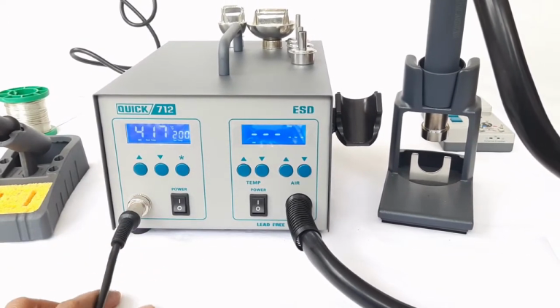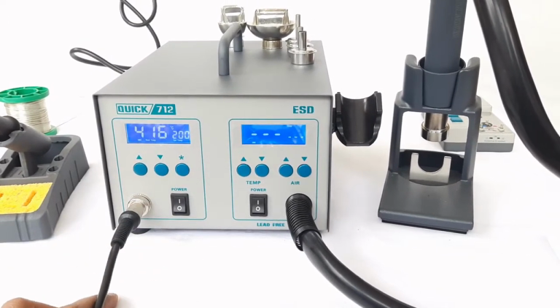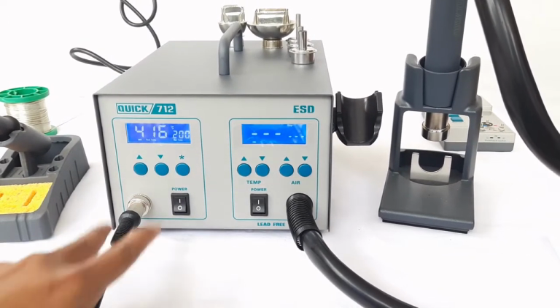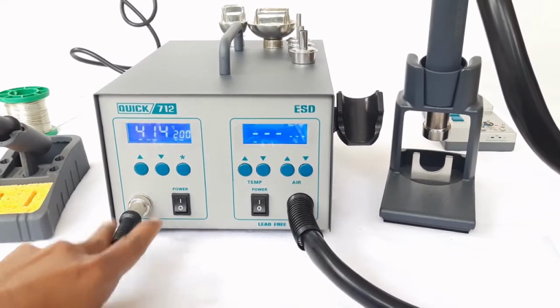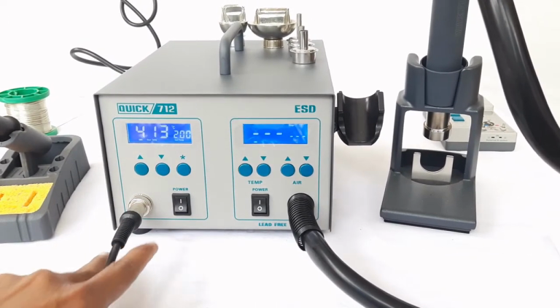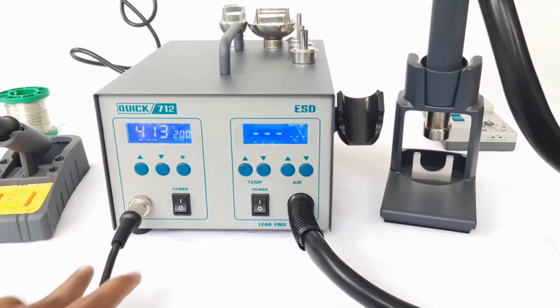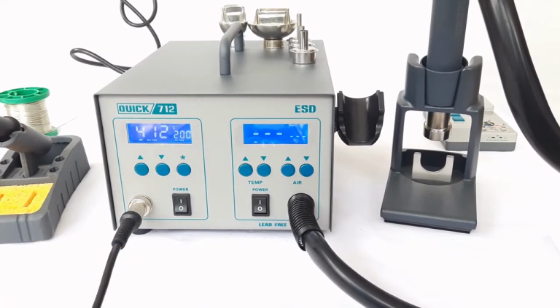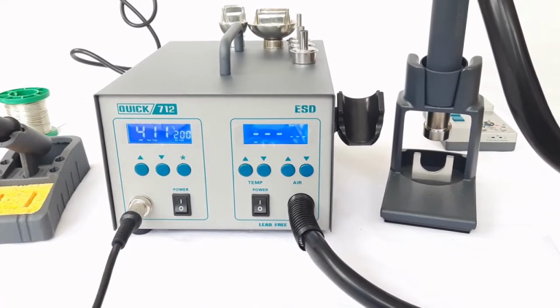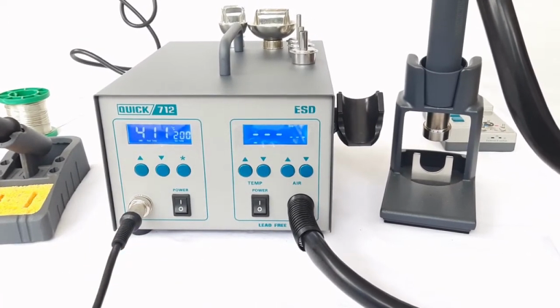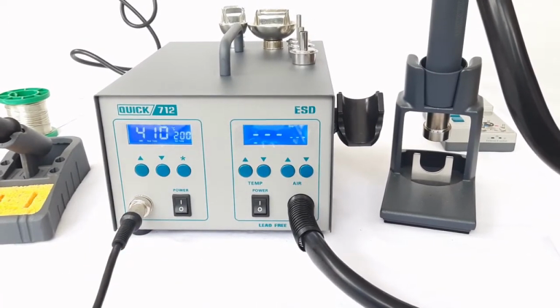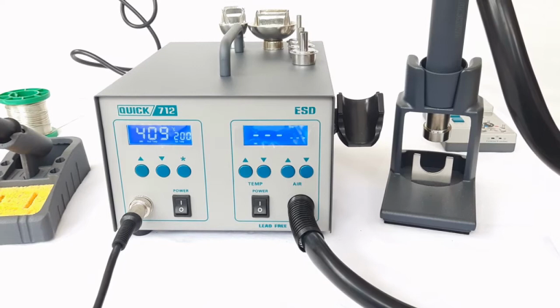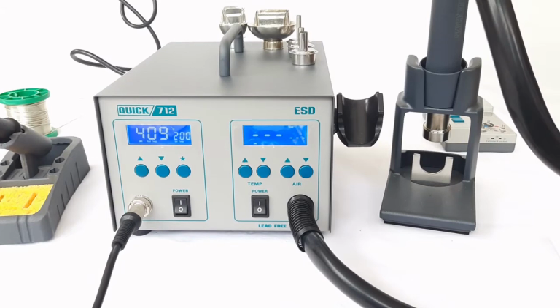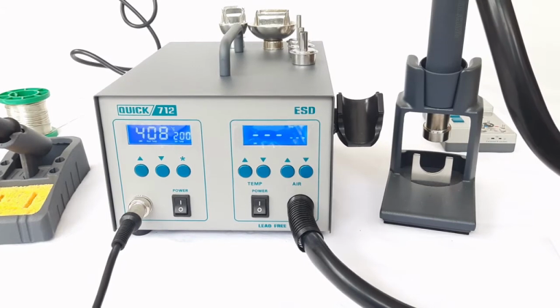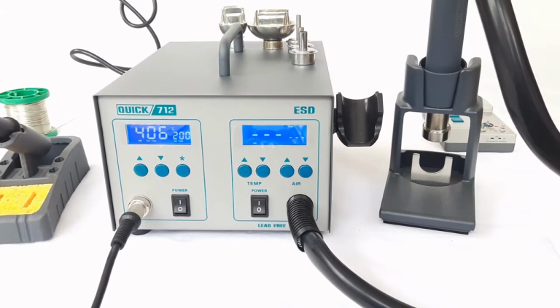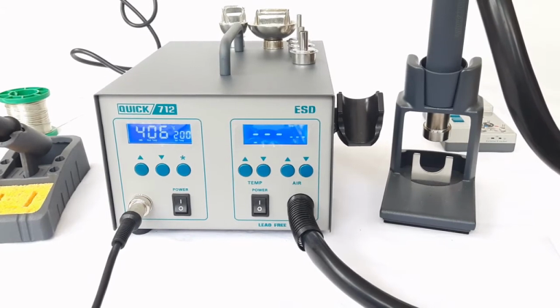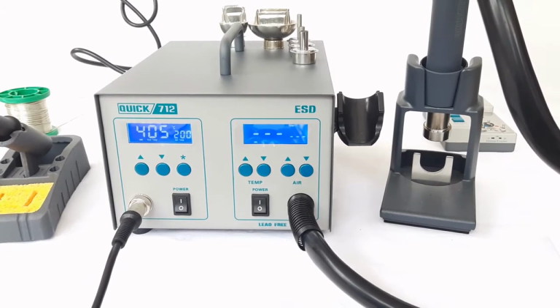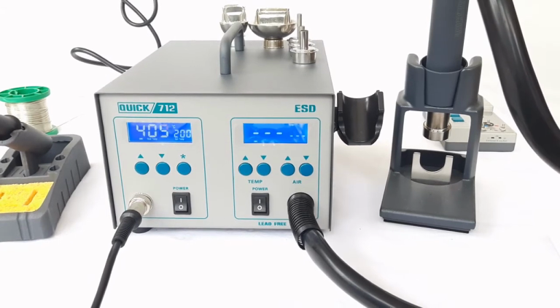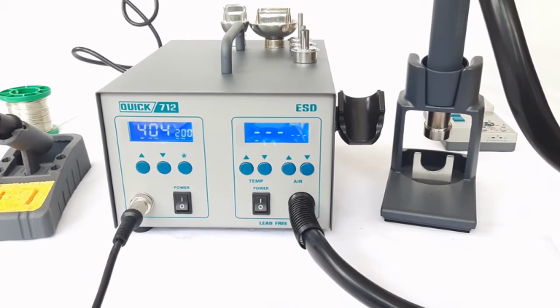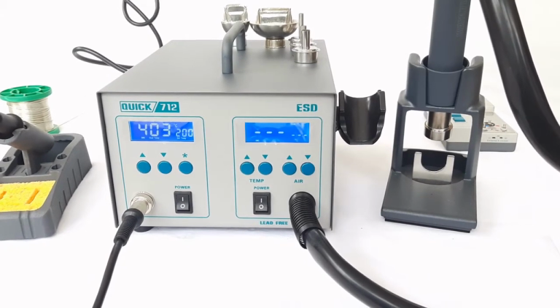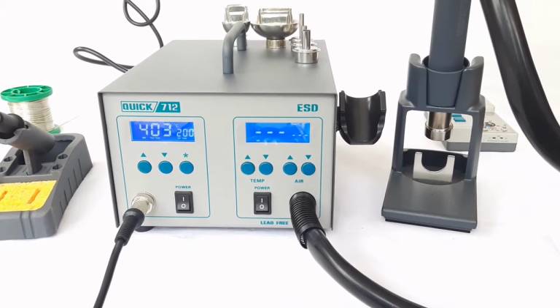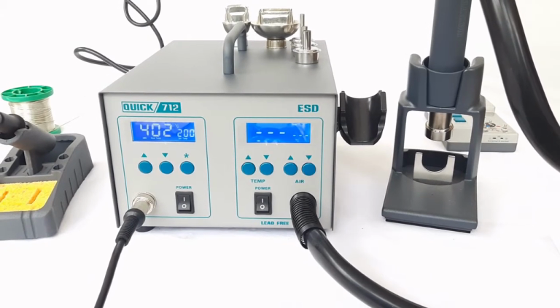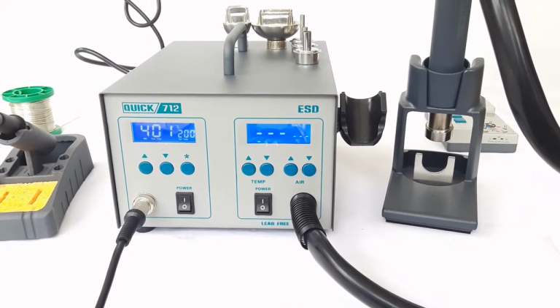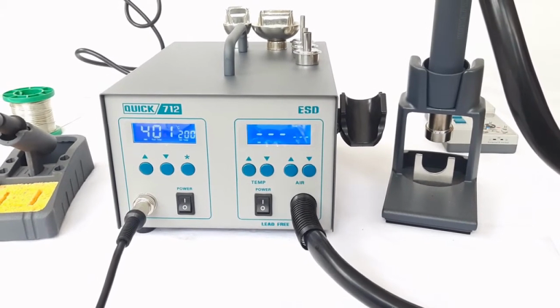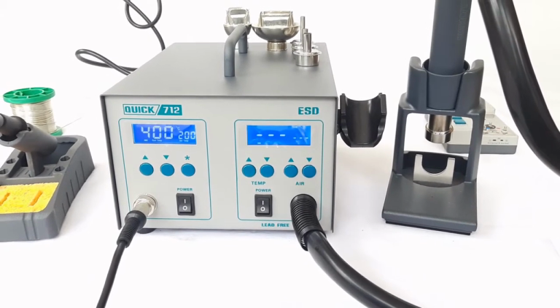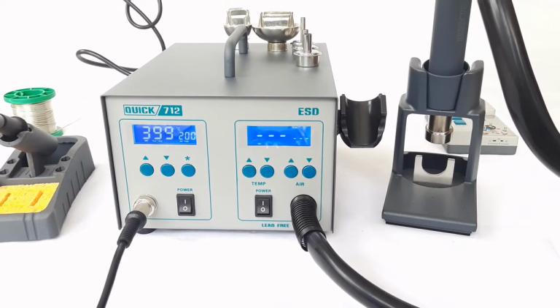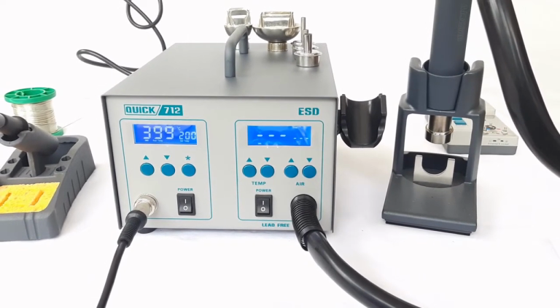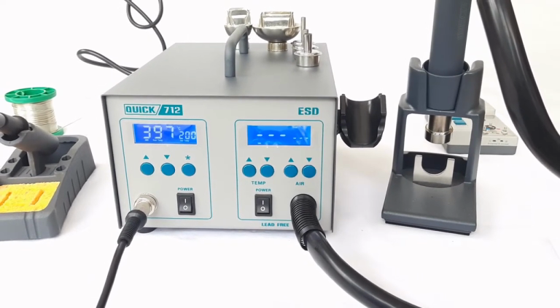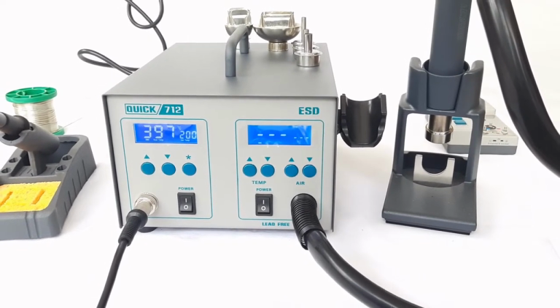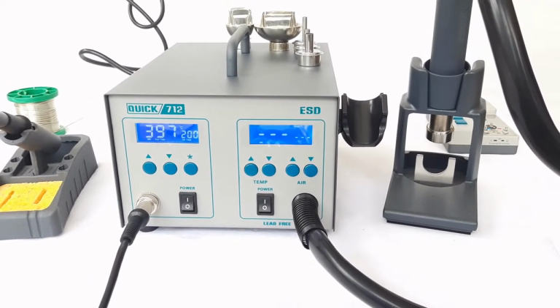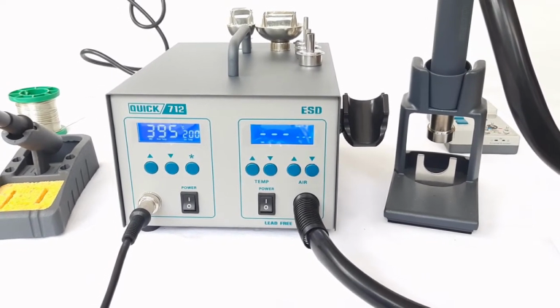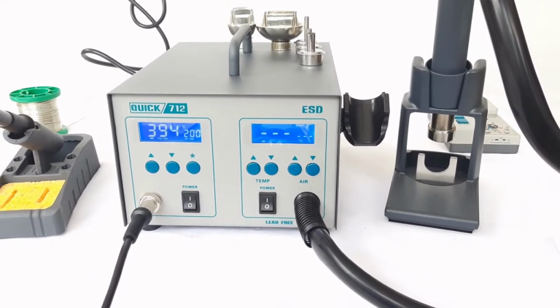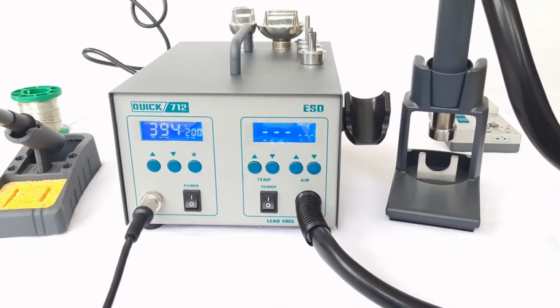The minimum temperature range we can achieve by pressing the down button is 200 degrees. However, by using a different mode, we can achieve a minimum temperature of 100 degrees.